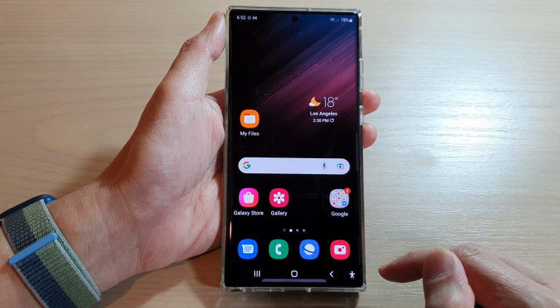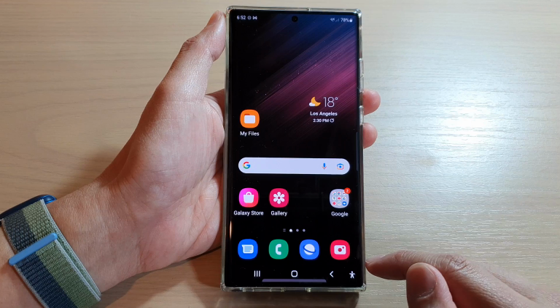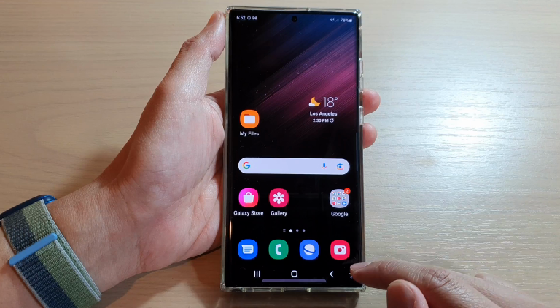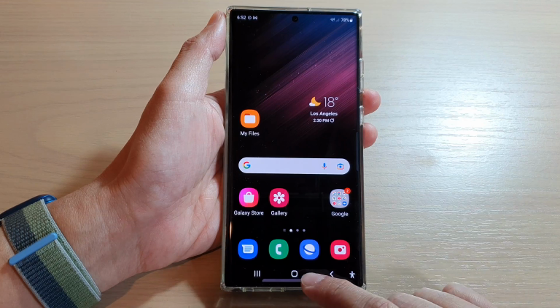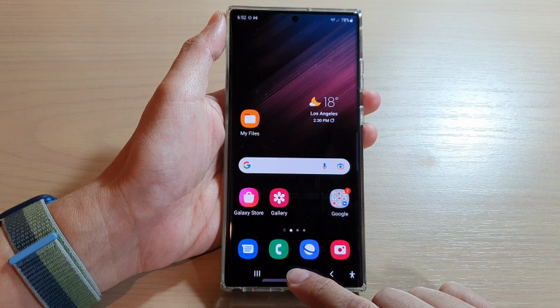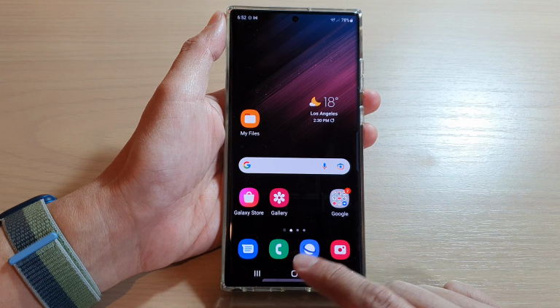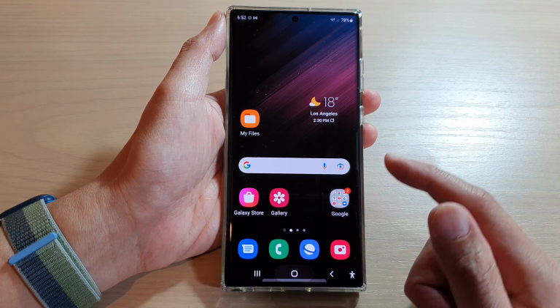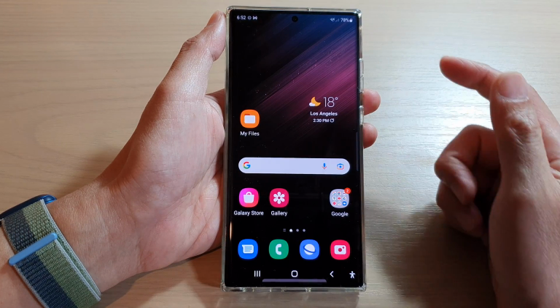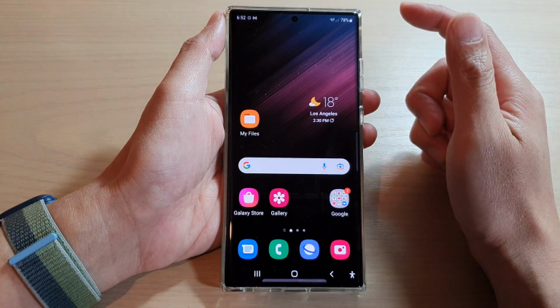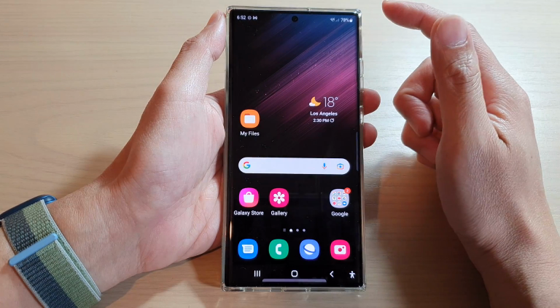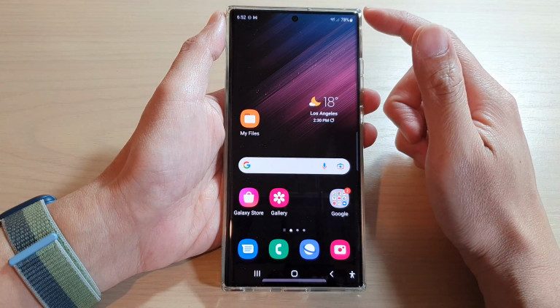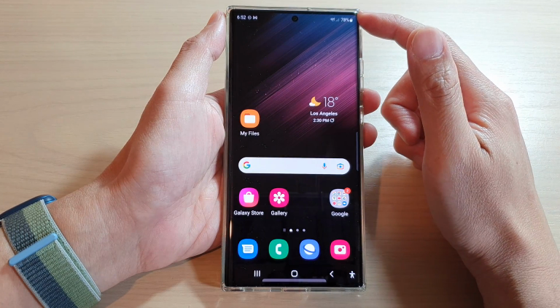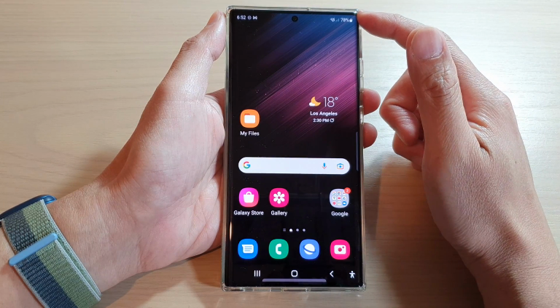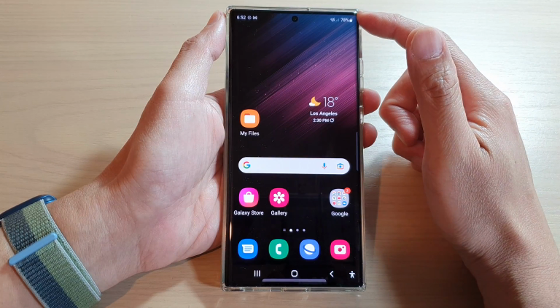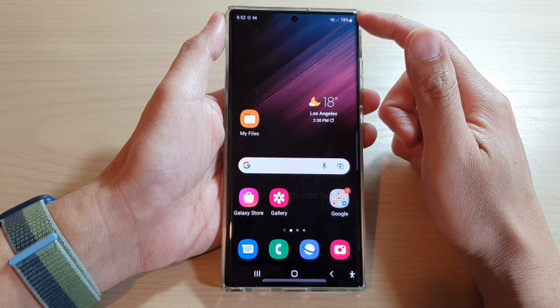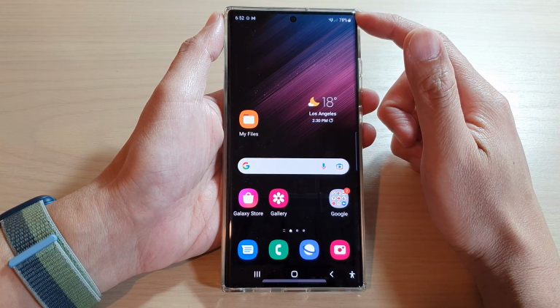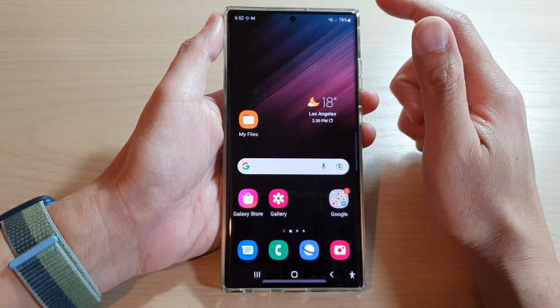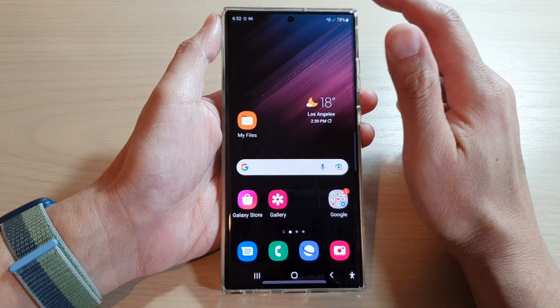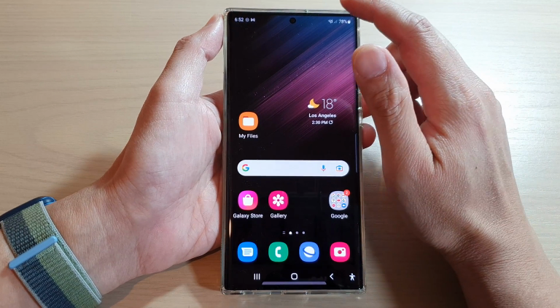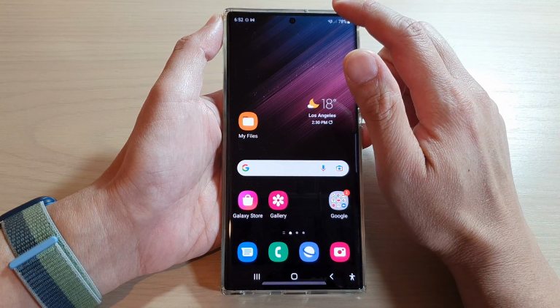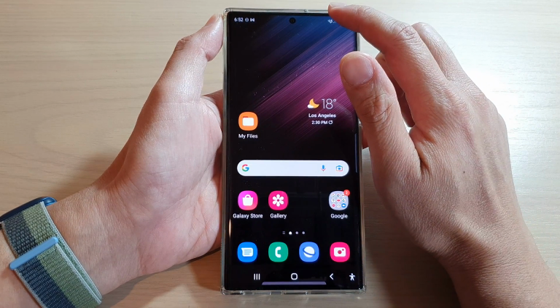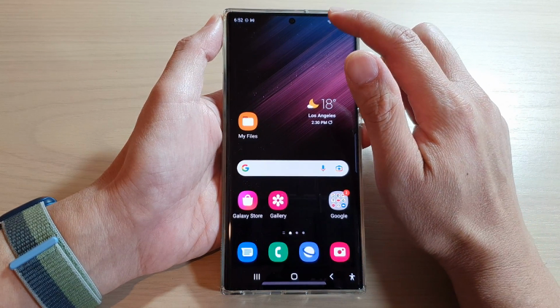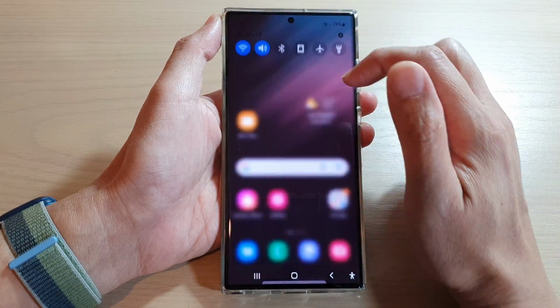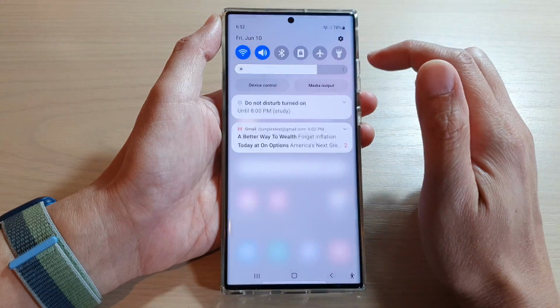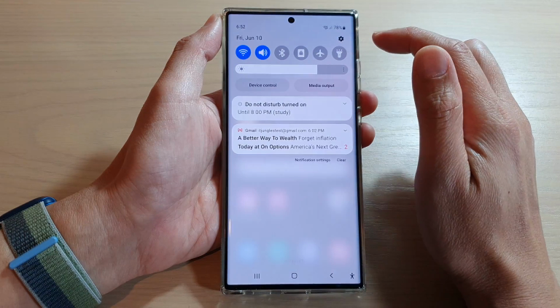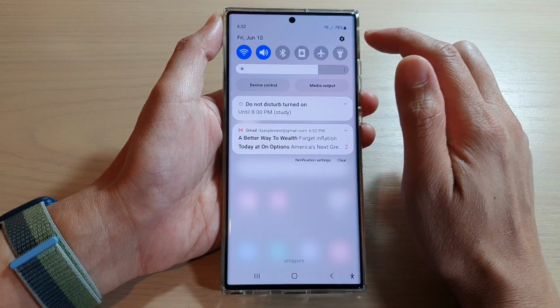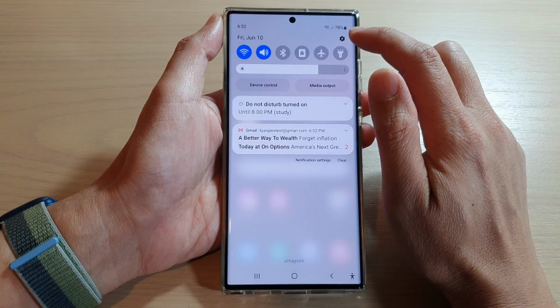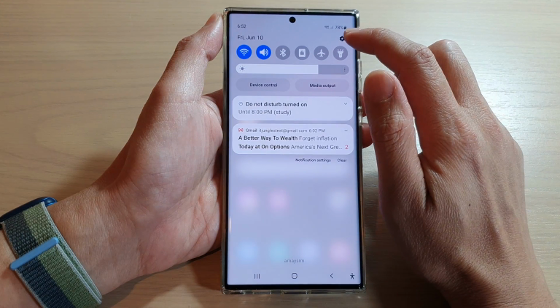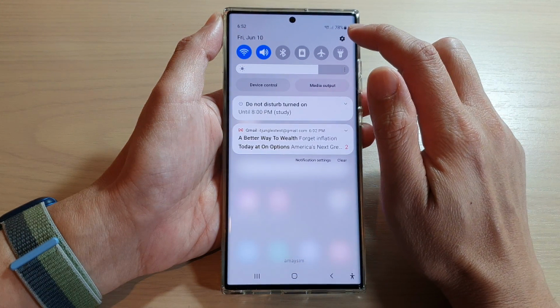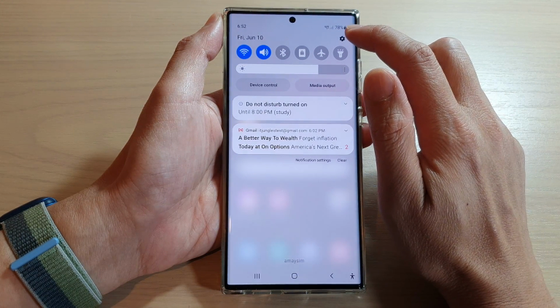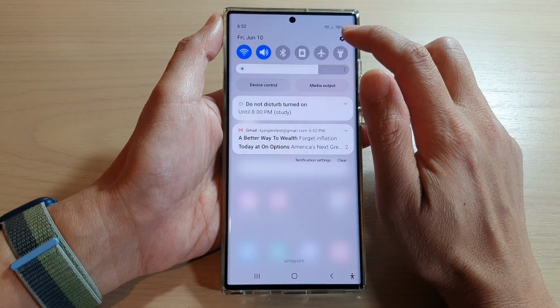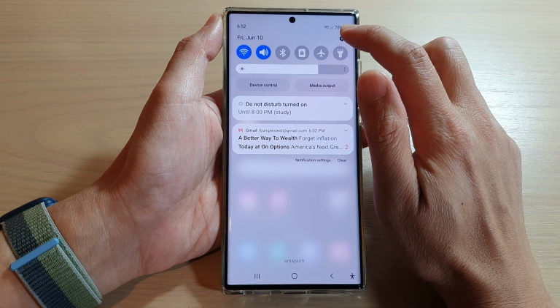To do so, first tap on the home button to go back to the home screen. Then swipe down at the top and tap on the settings button.